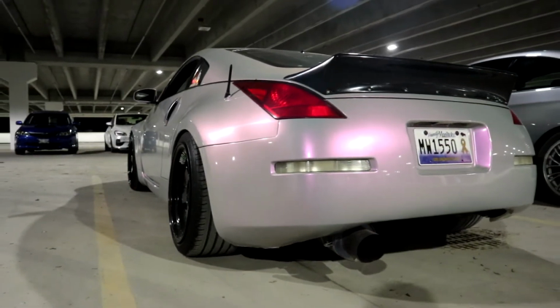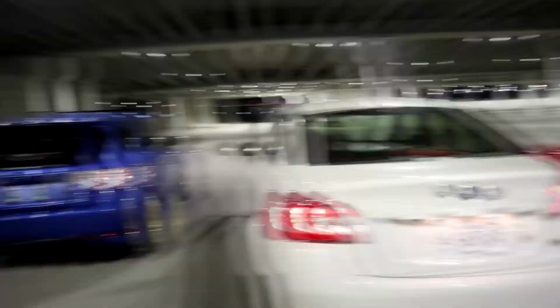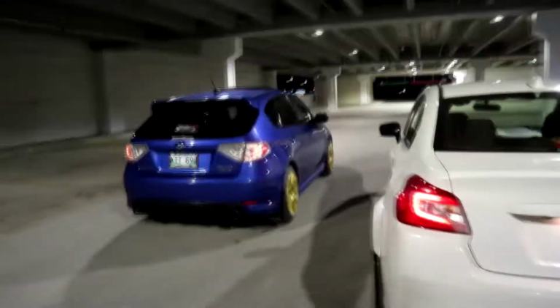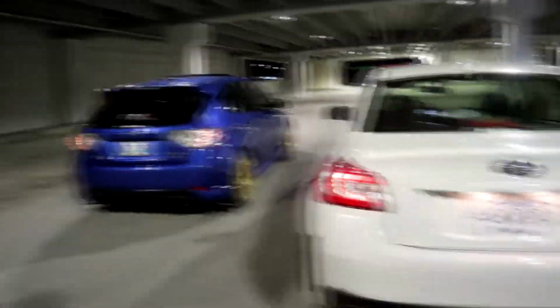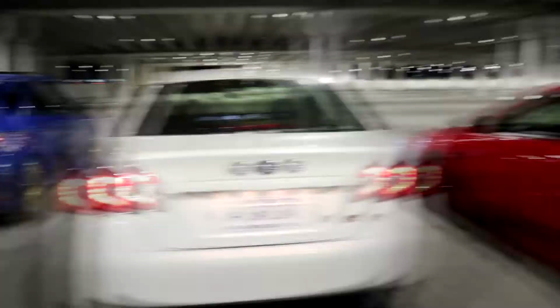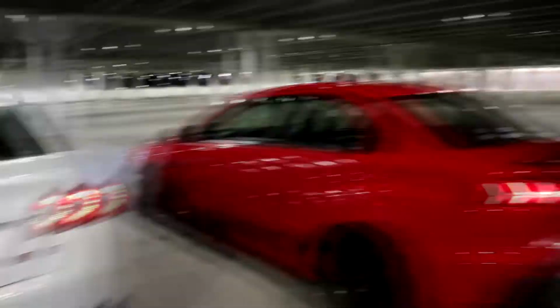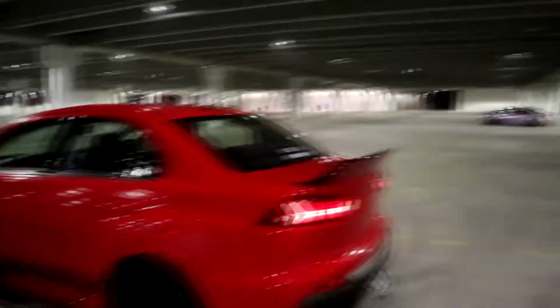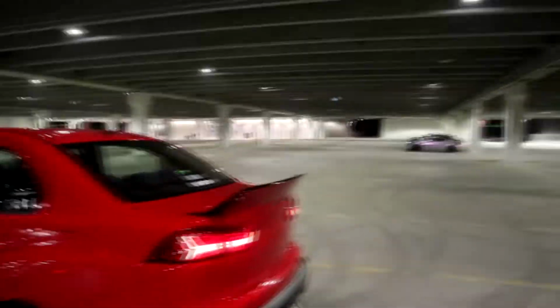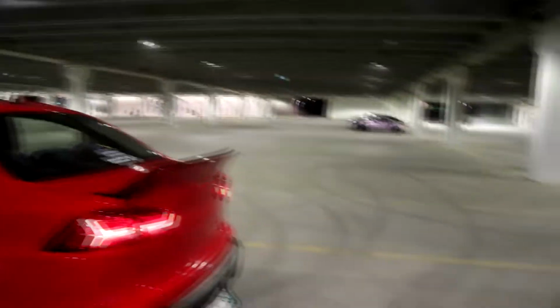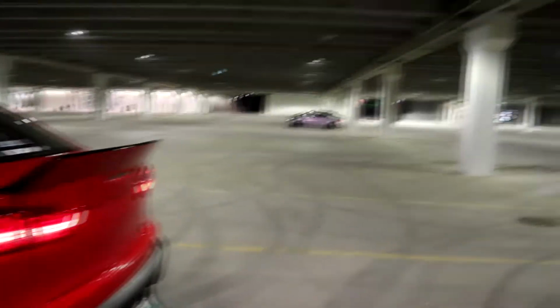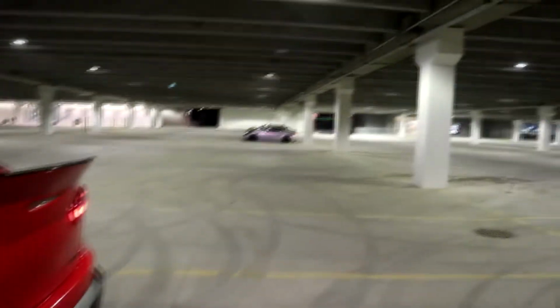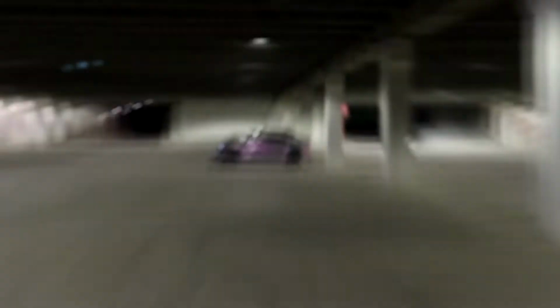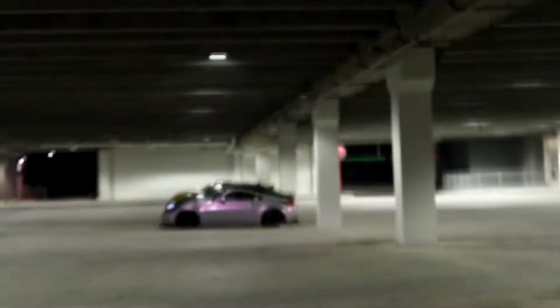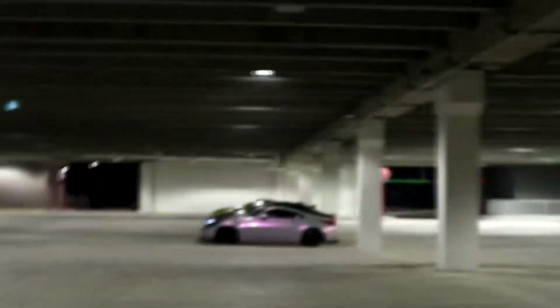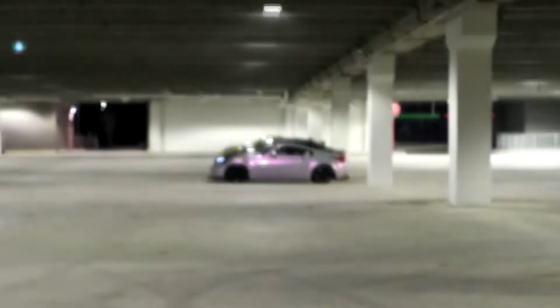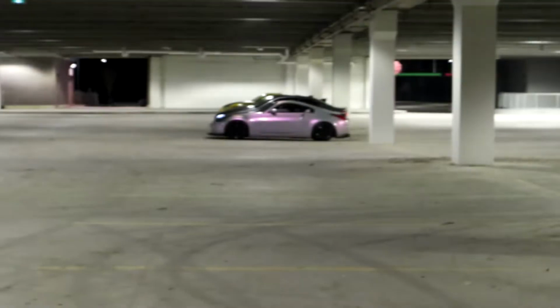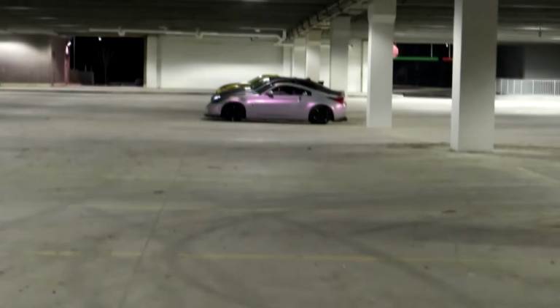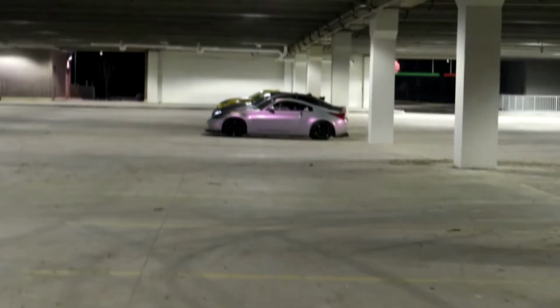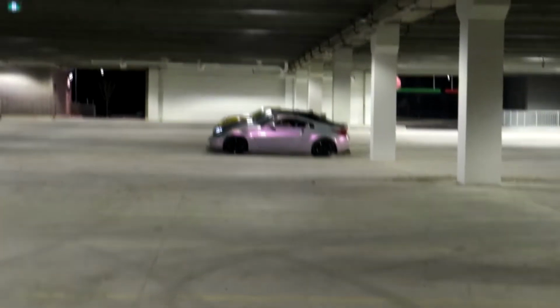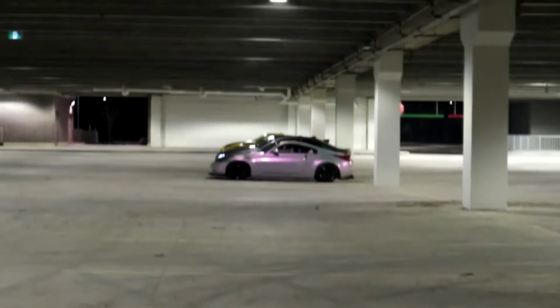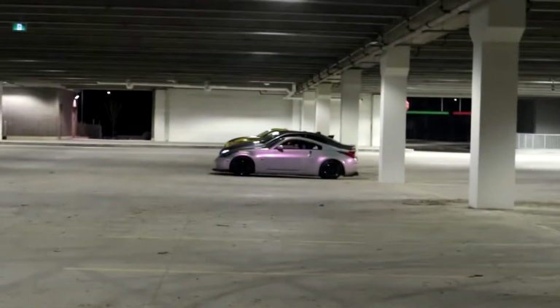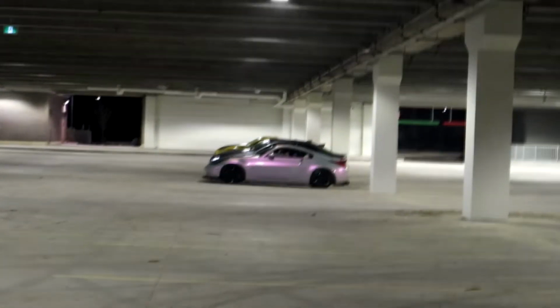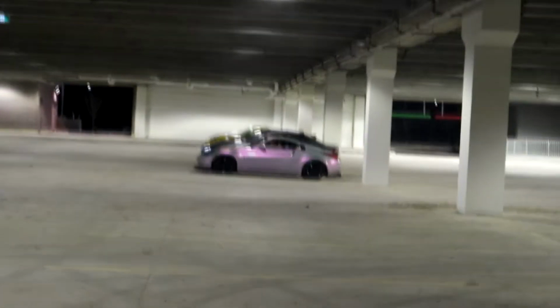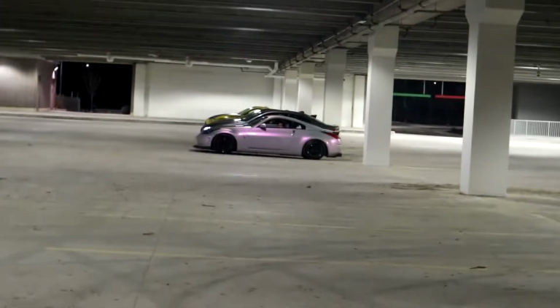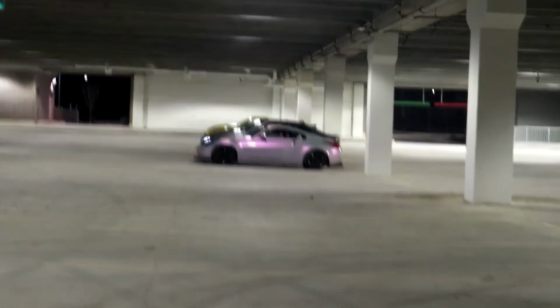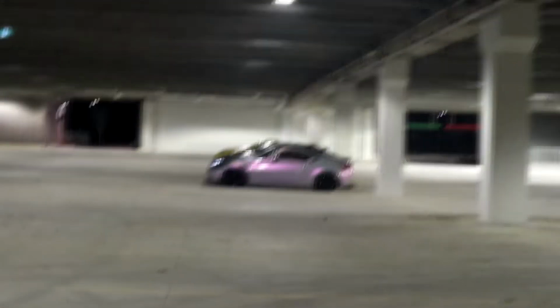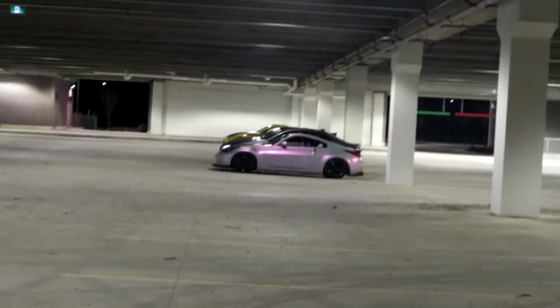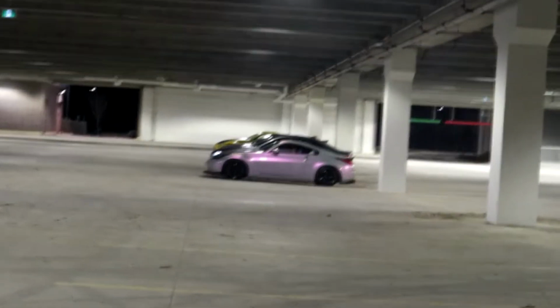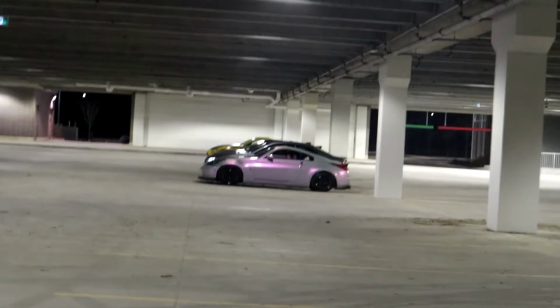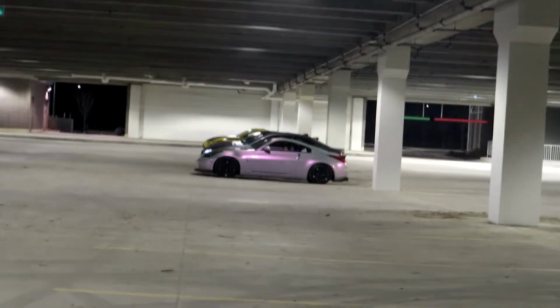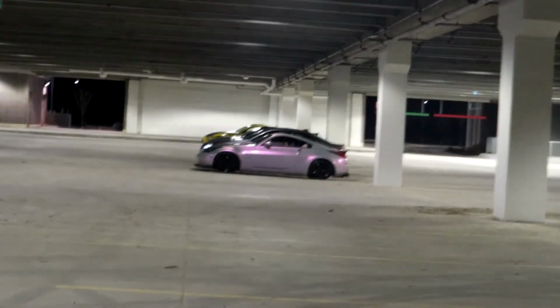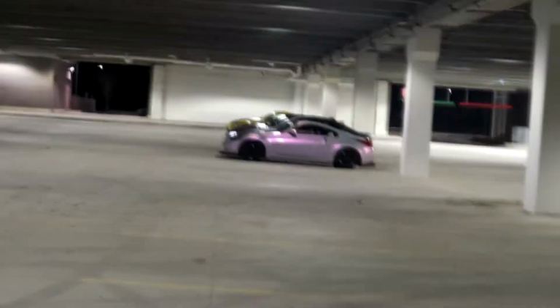We're taking pictures over here and this Z shows up. No idea who it is — gotta go check it out.